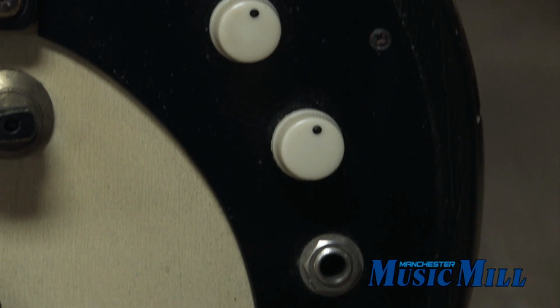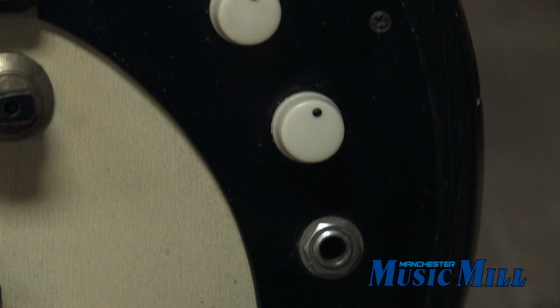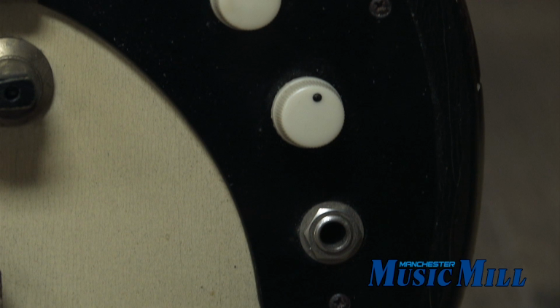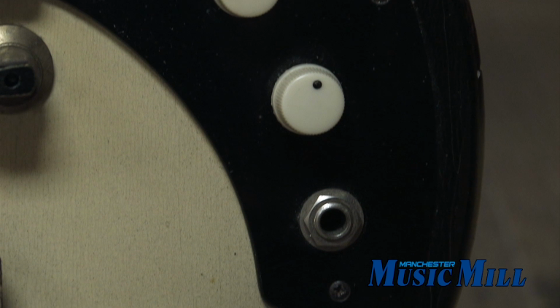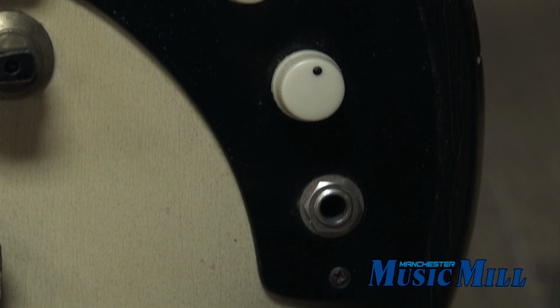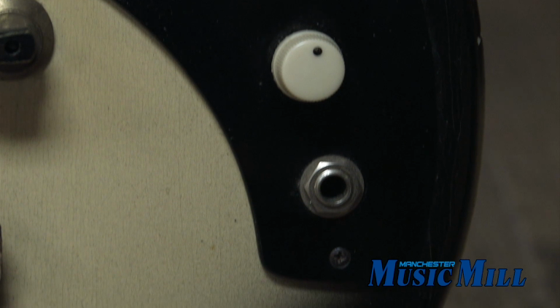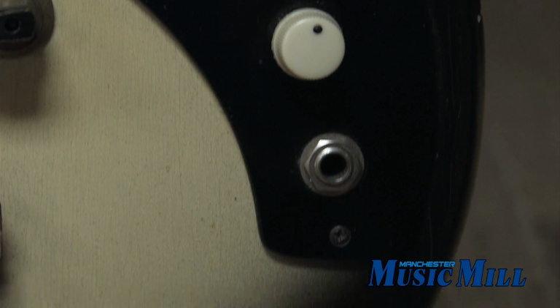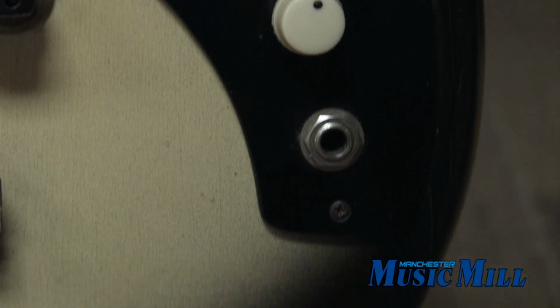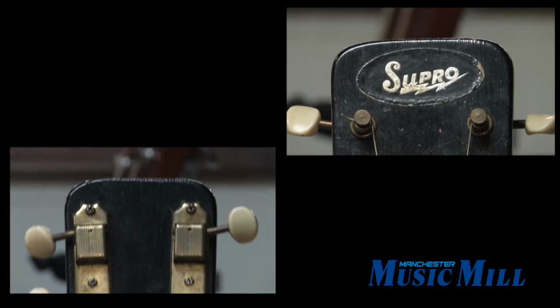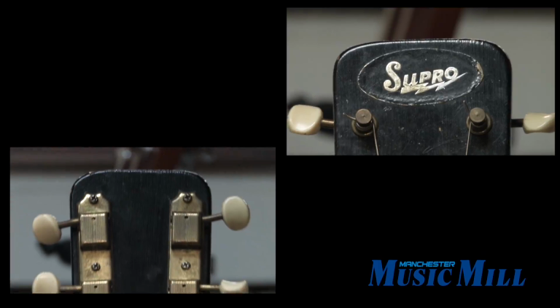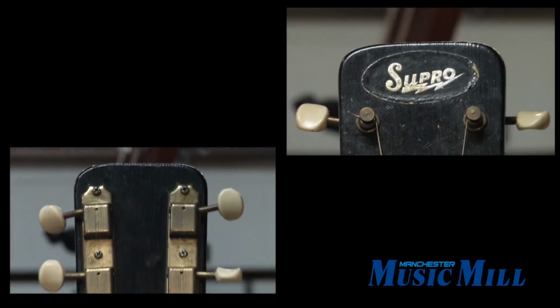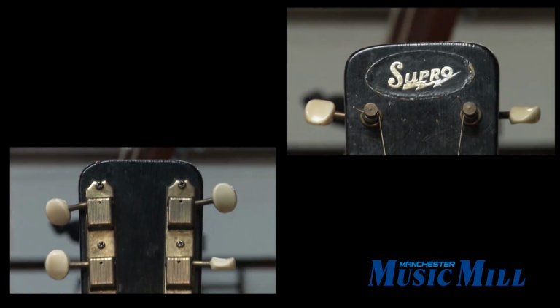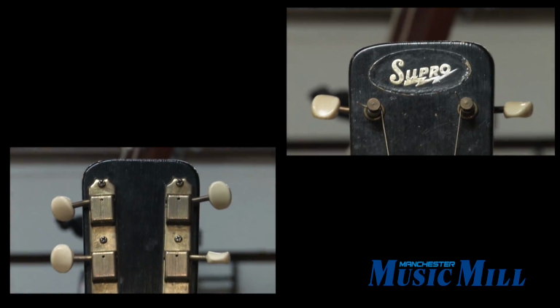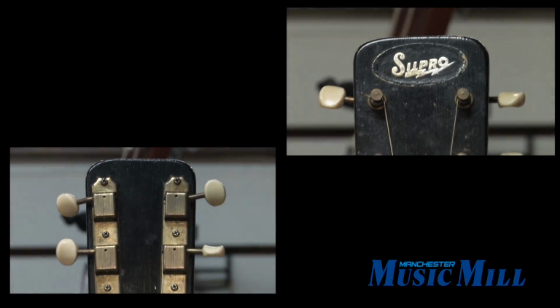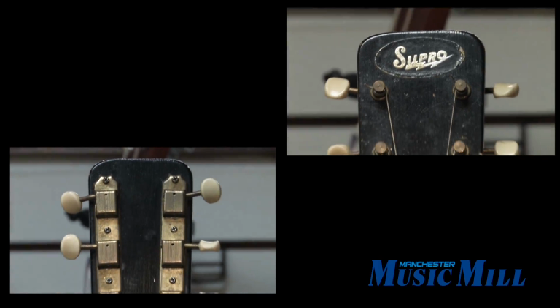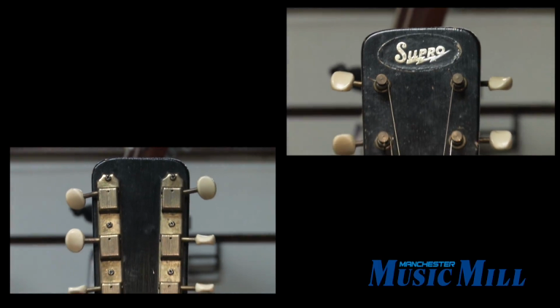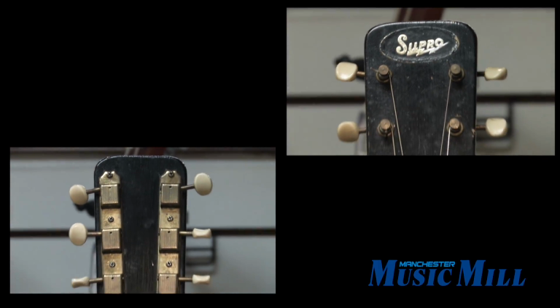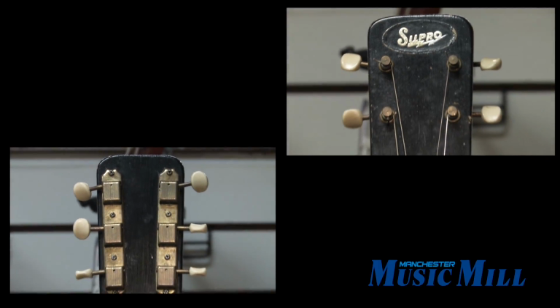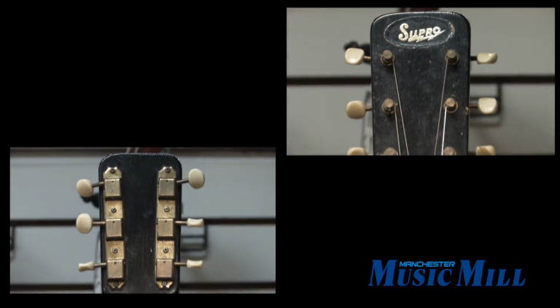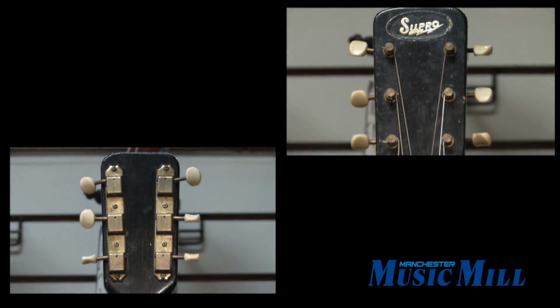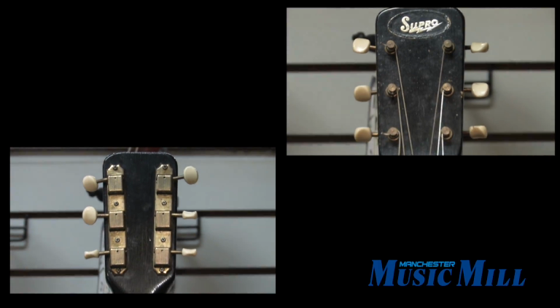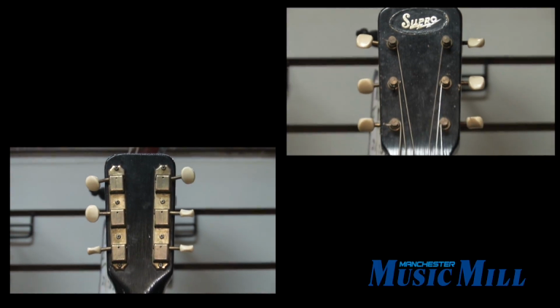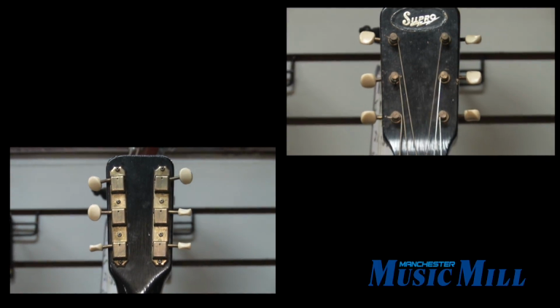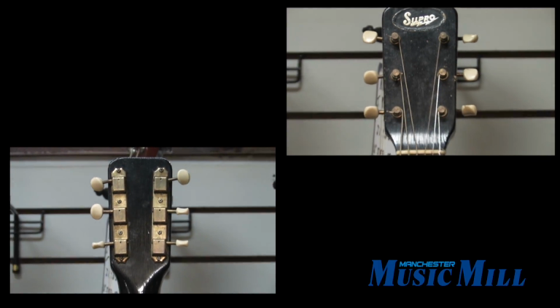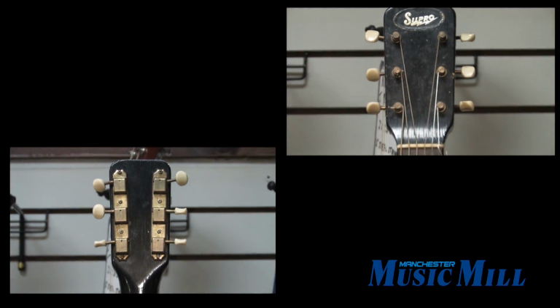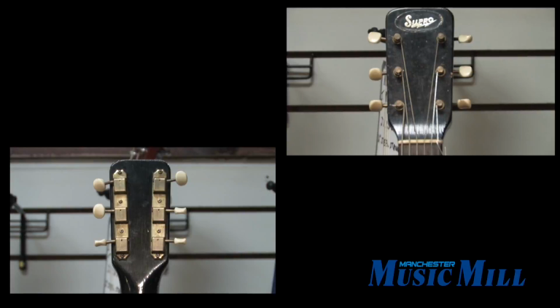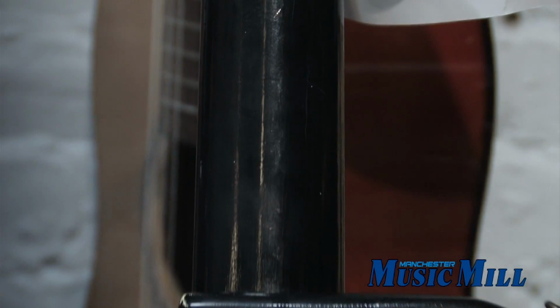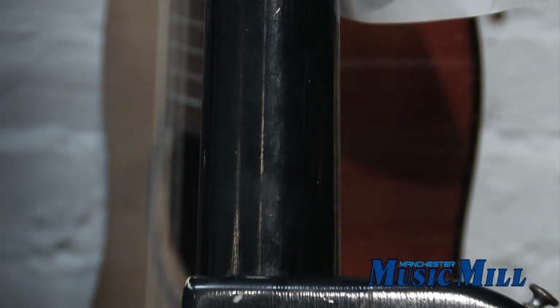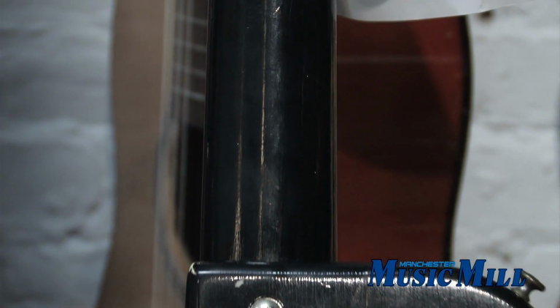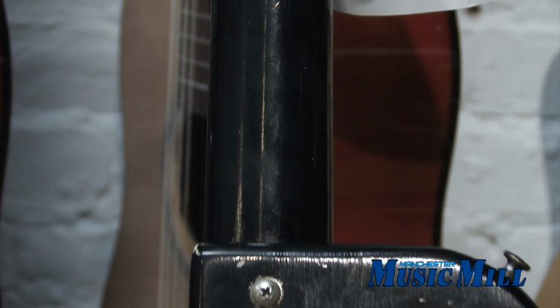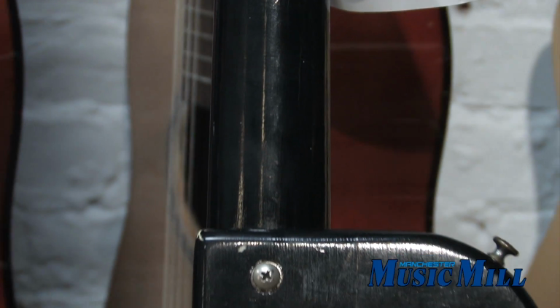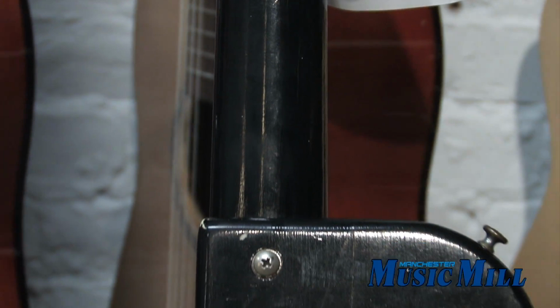This is a short scale 22 inch guitar, has a solid maple body, provides a great attack, and is dripping with tone.